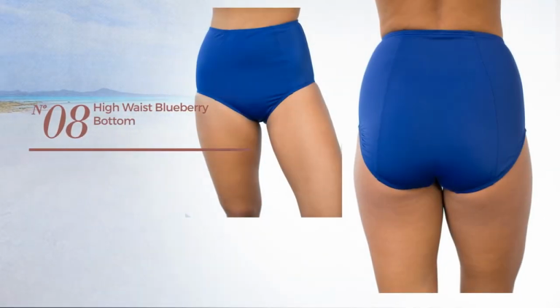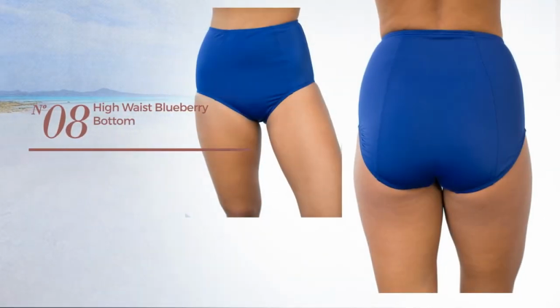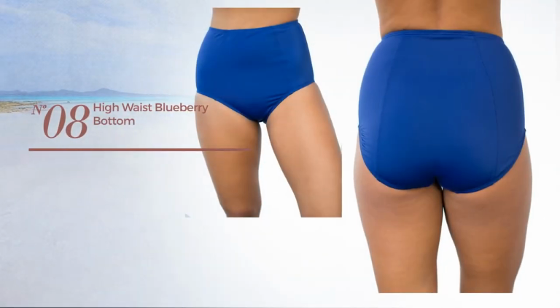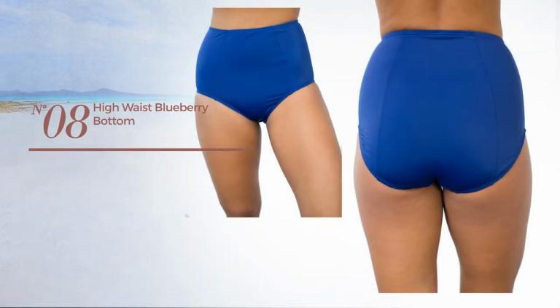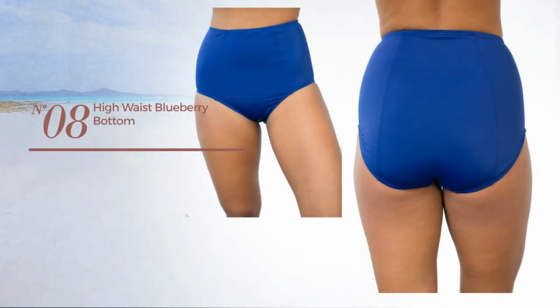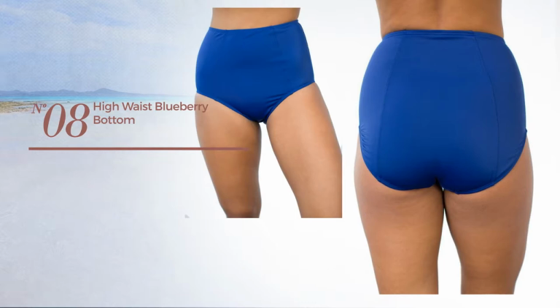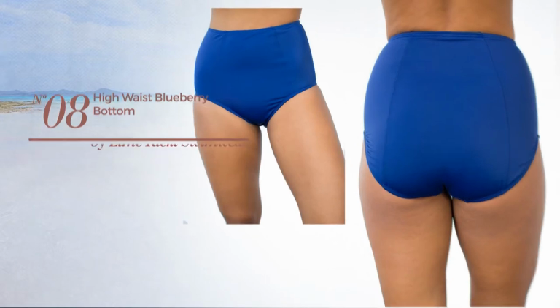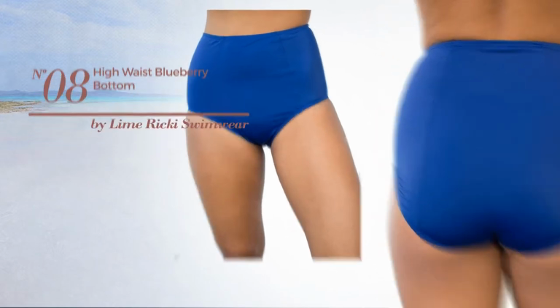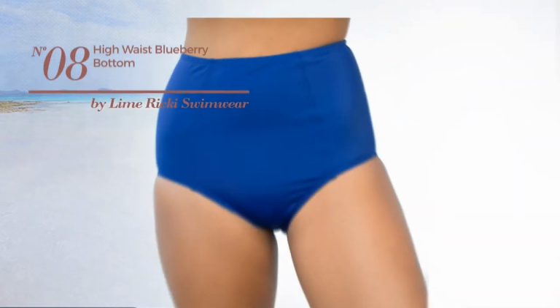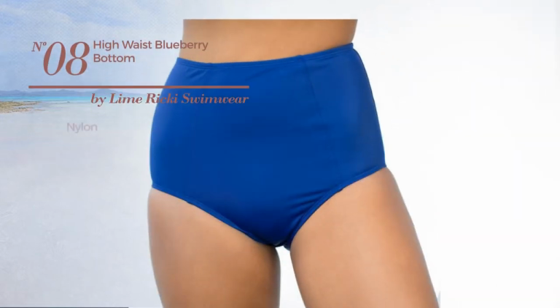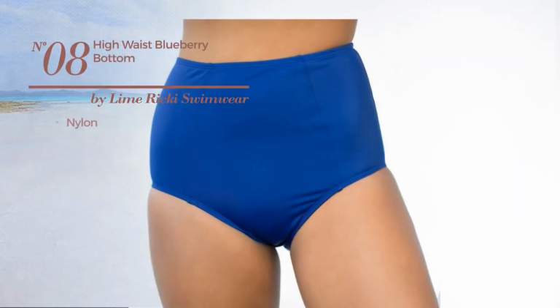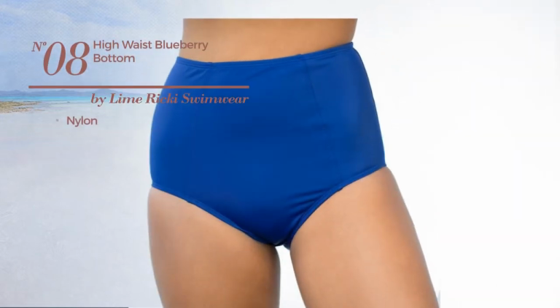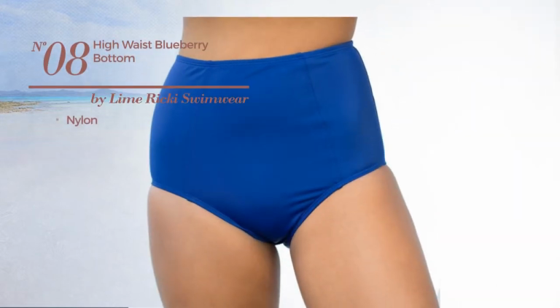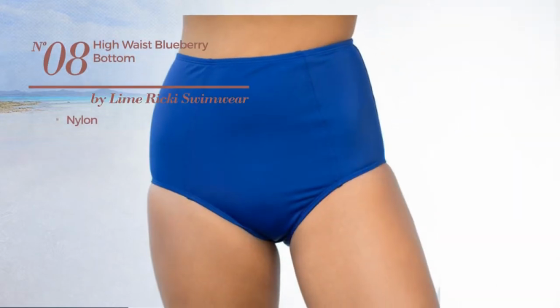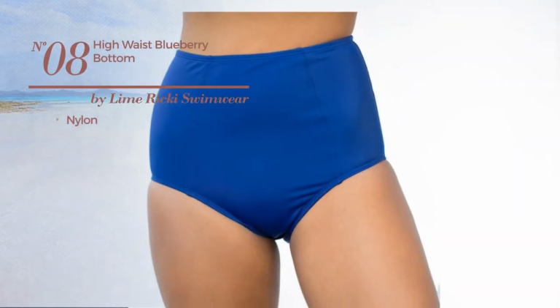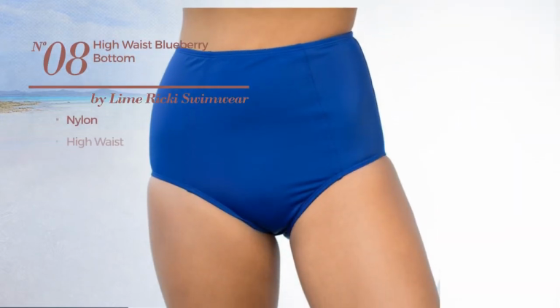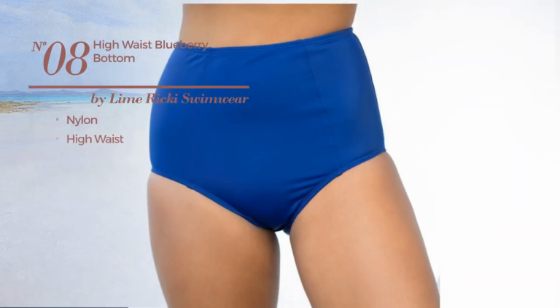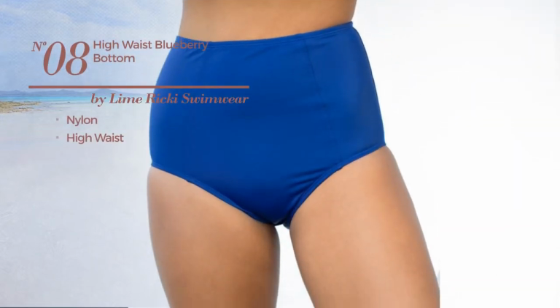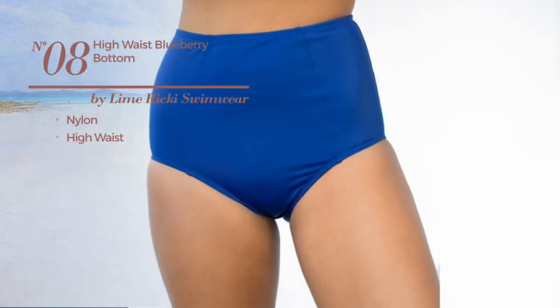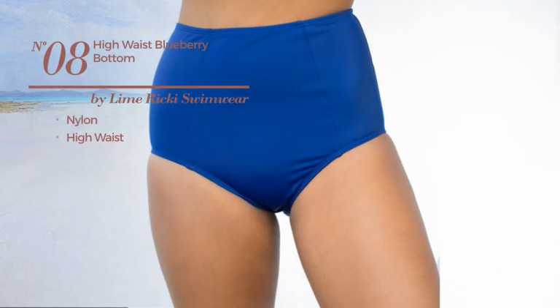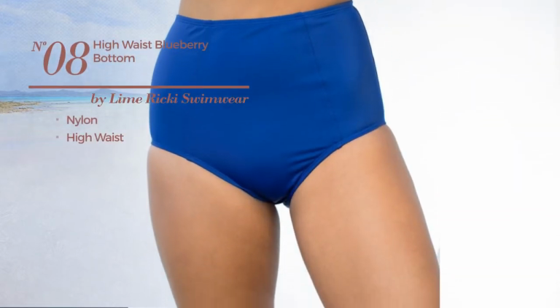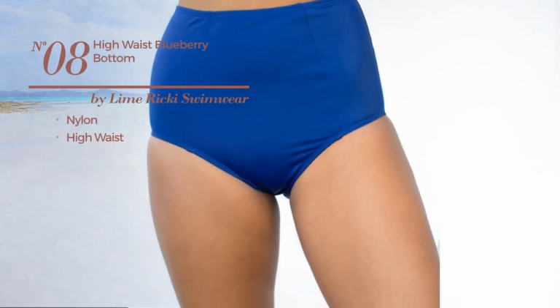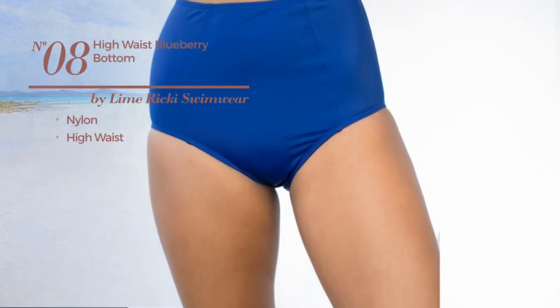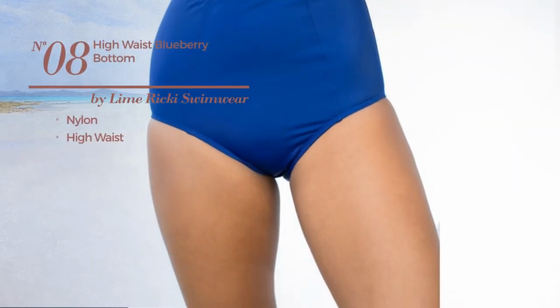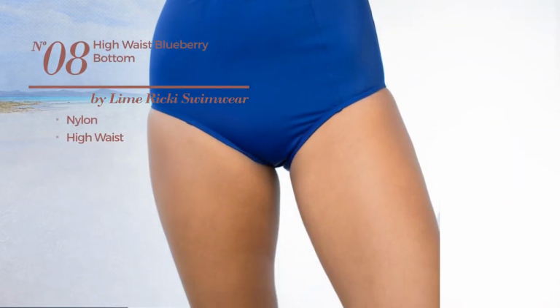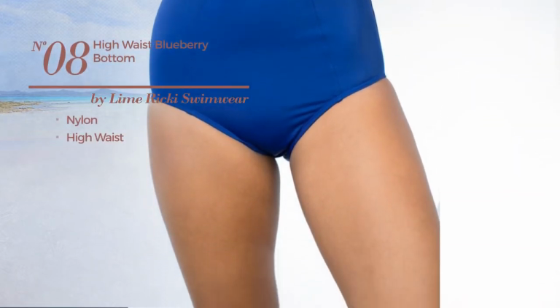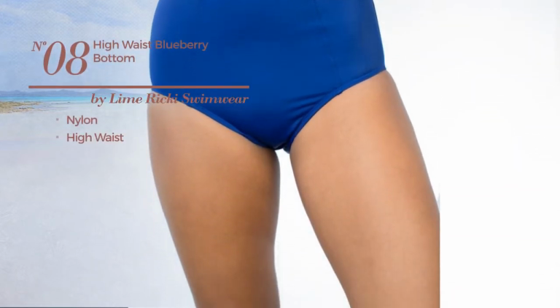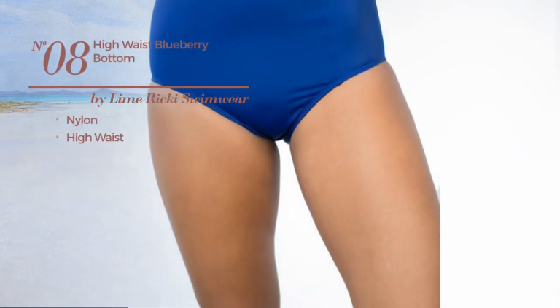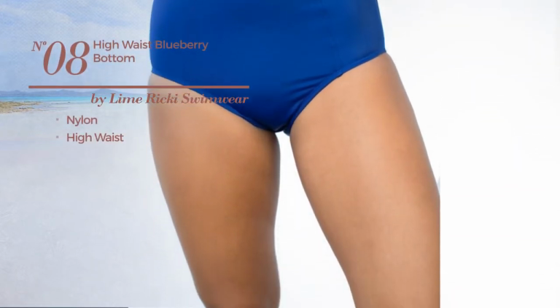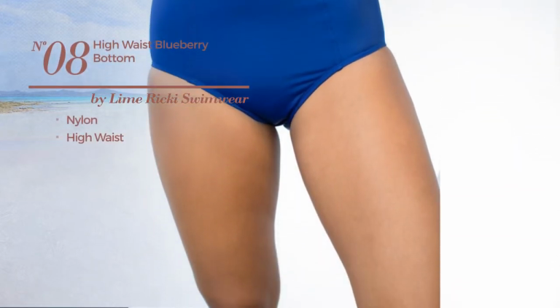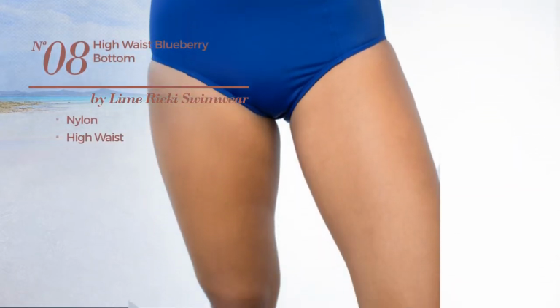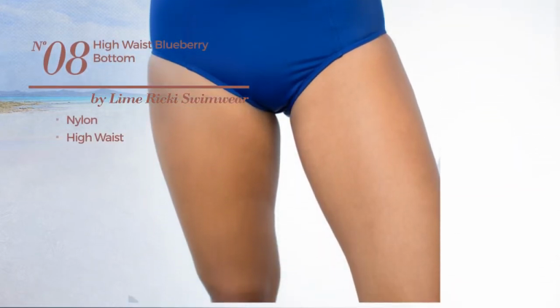Number 8, made of nylon, with a high waist. Available uniquely in blue color.